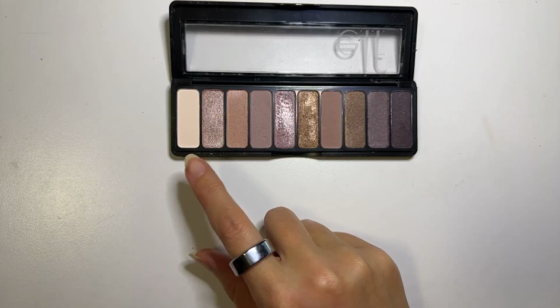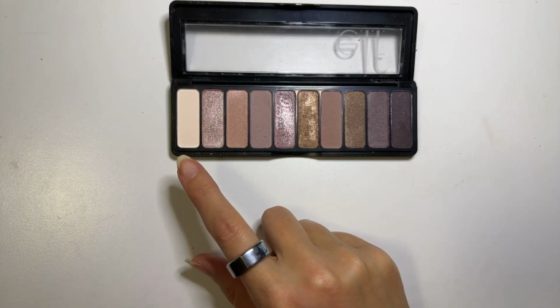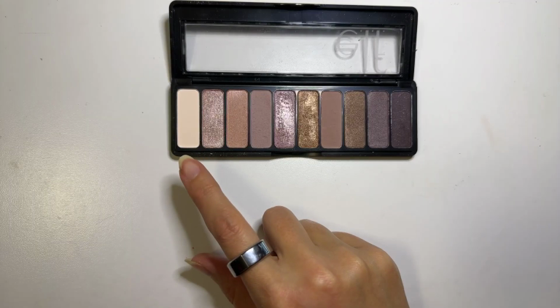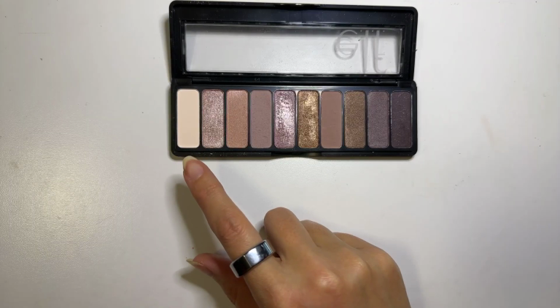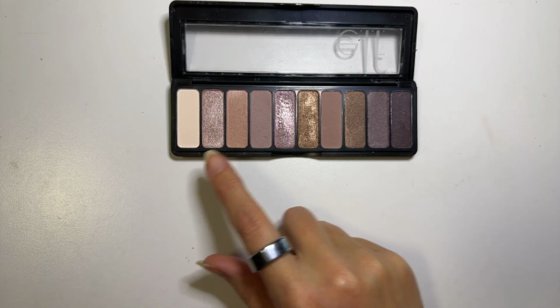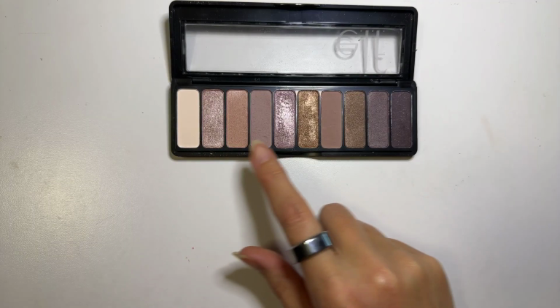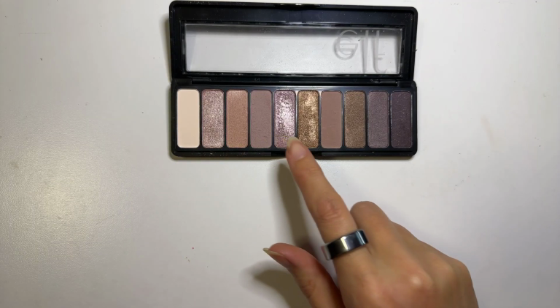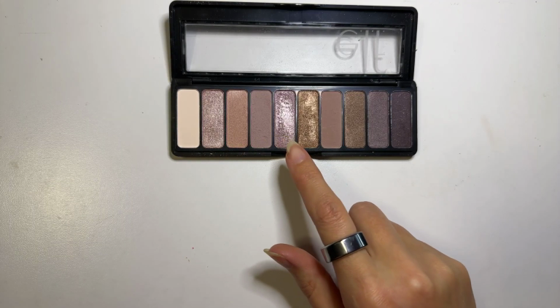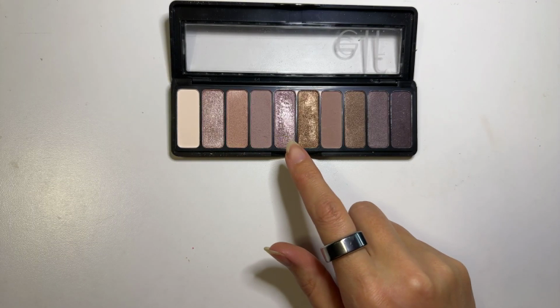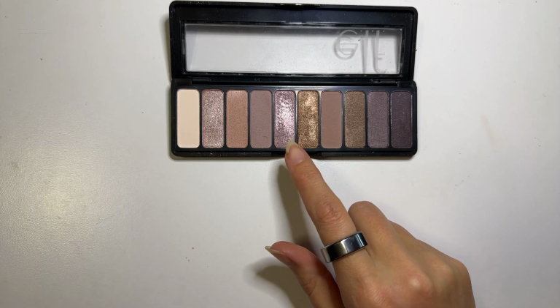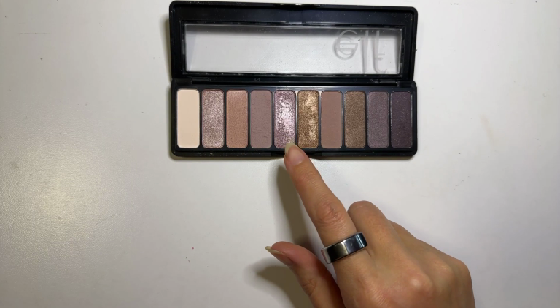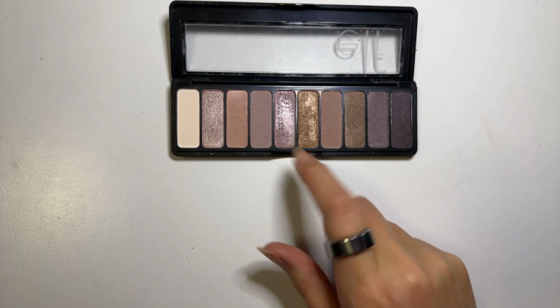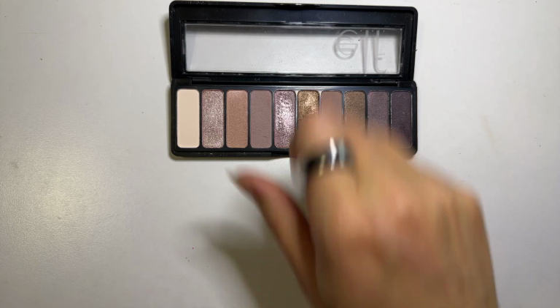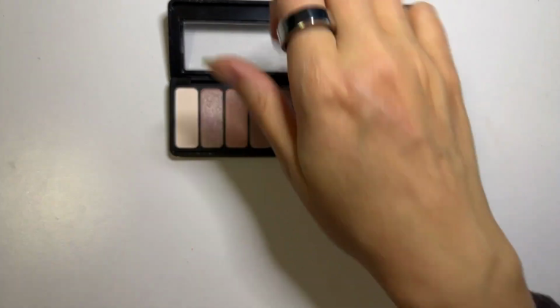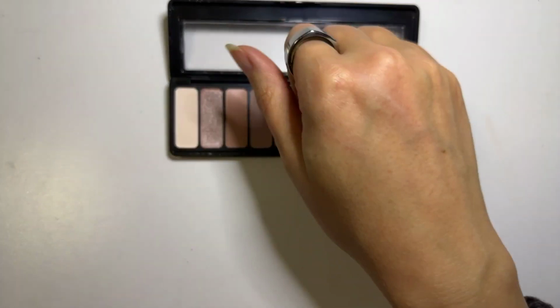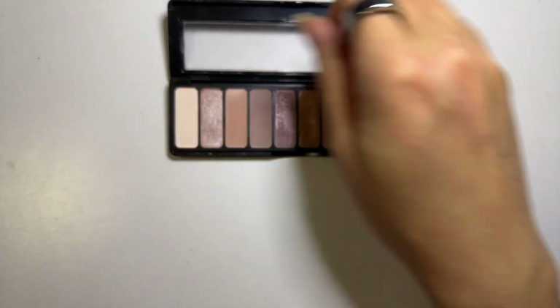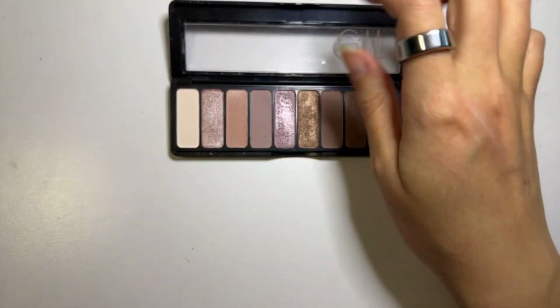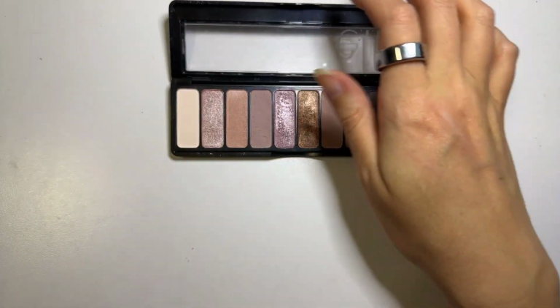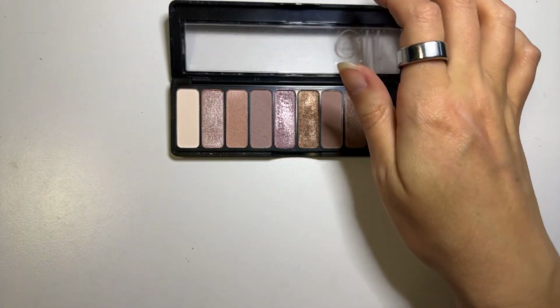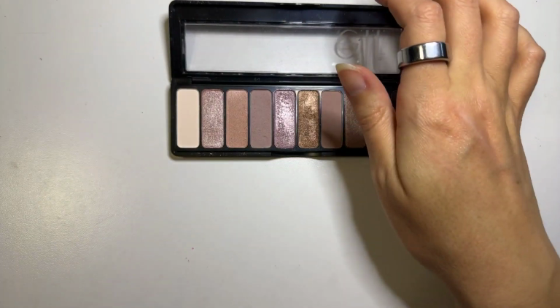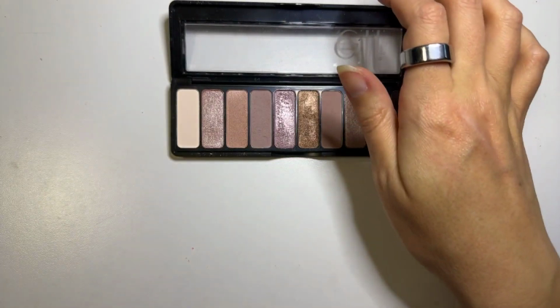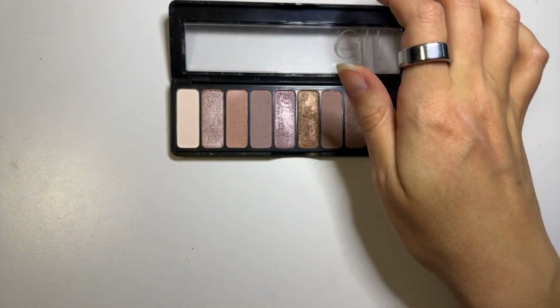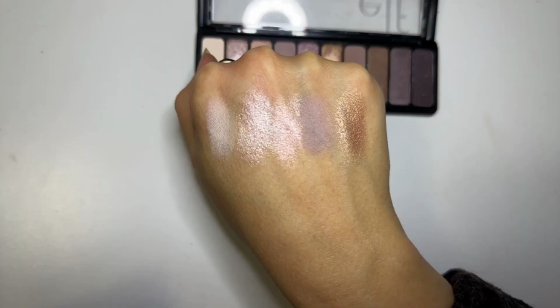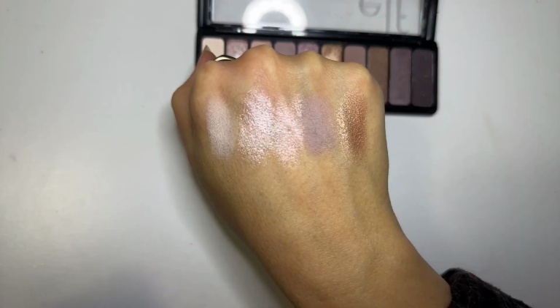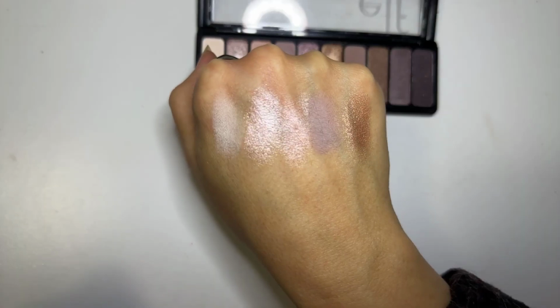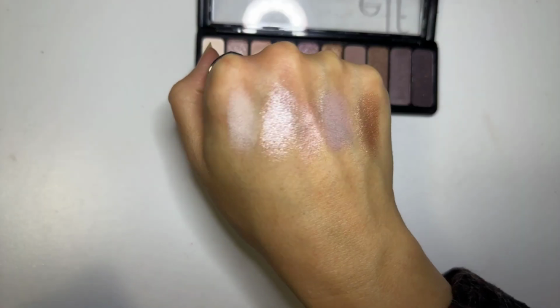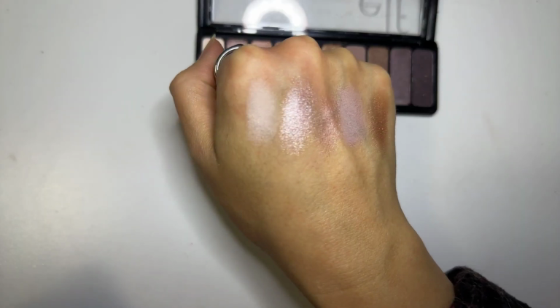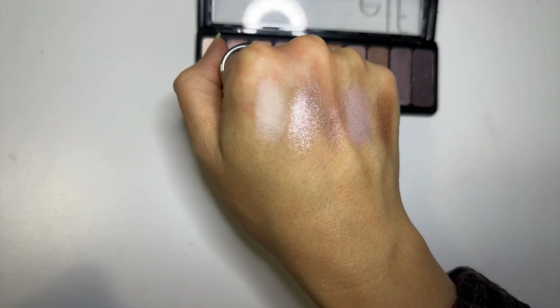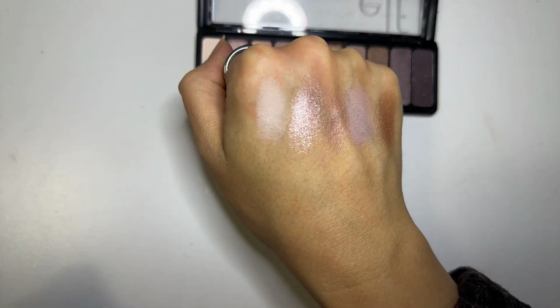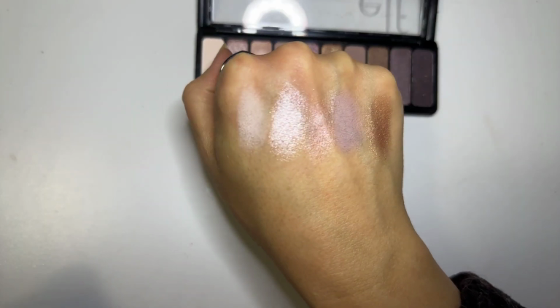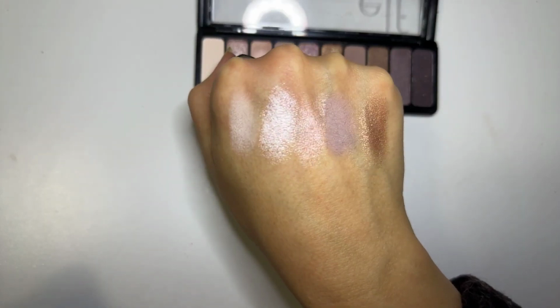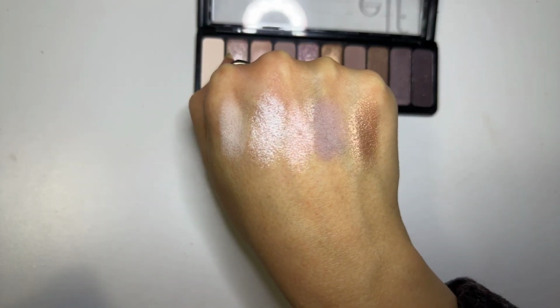I'll do the first row here of five and I don't have any primer on my hand. Here is the first five.